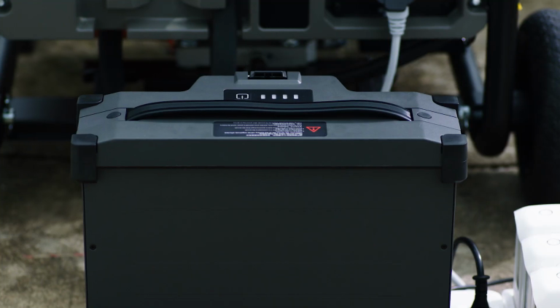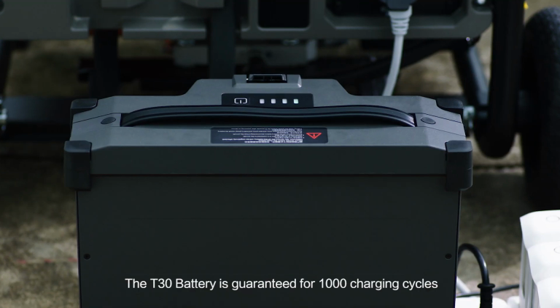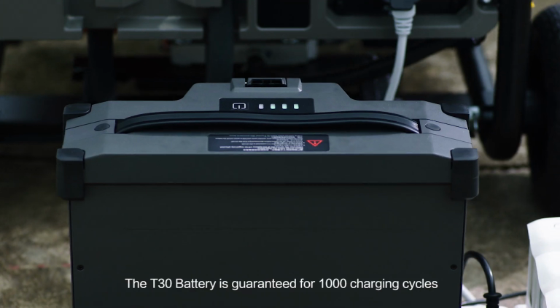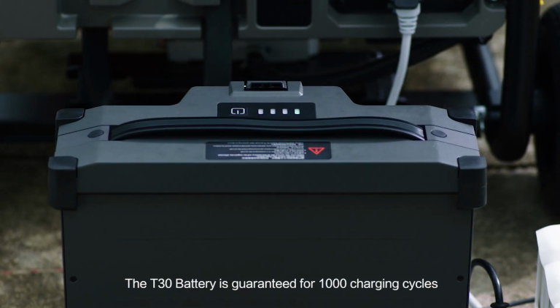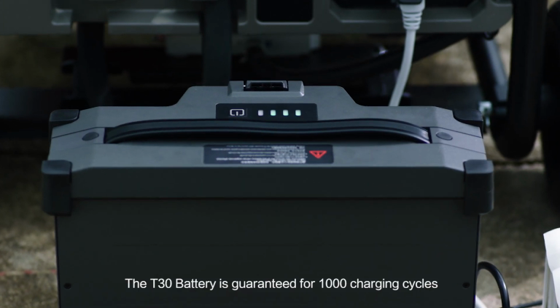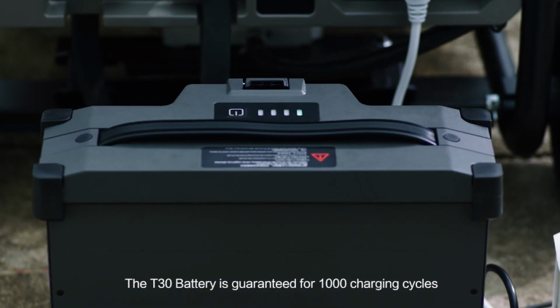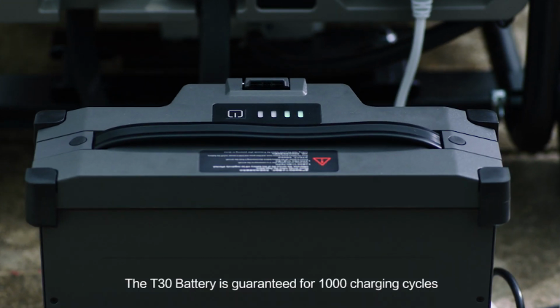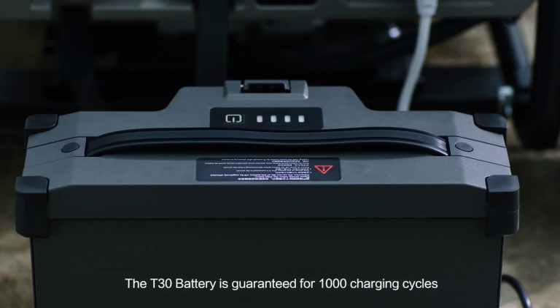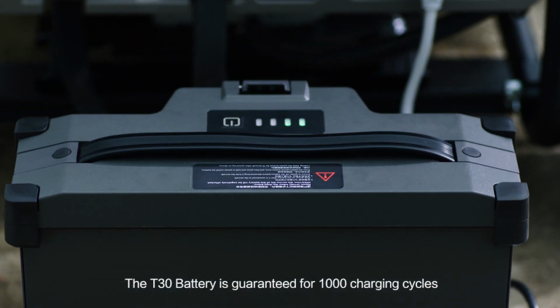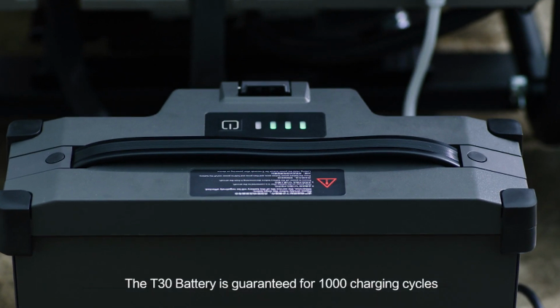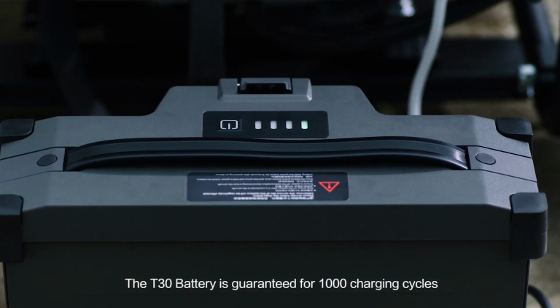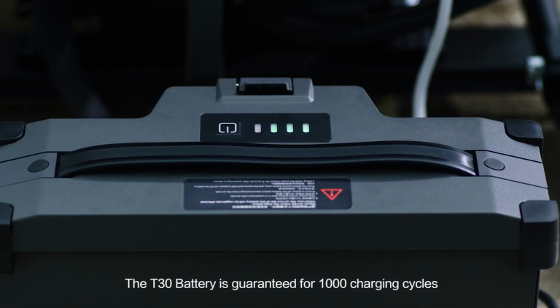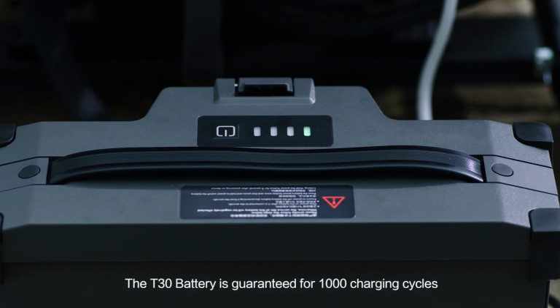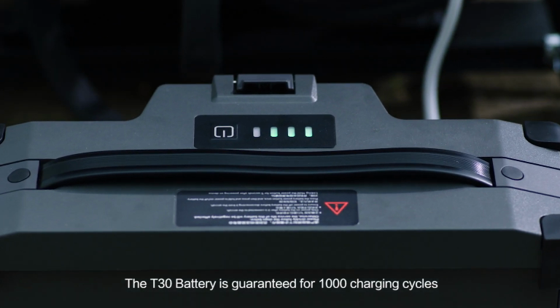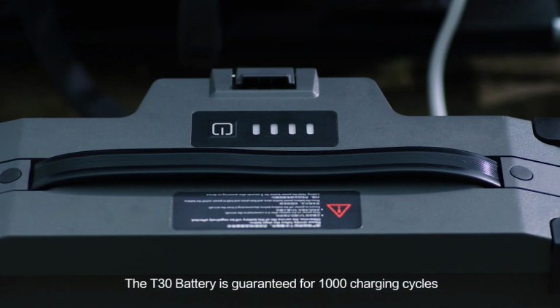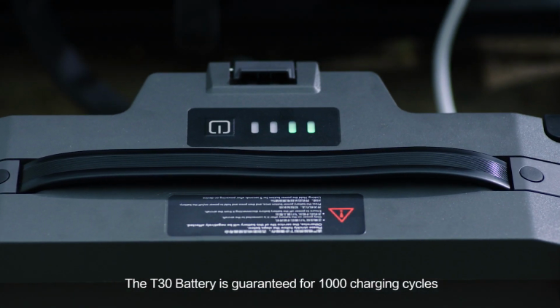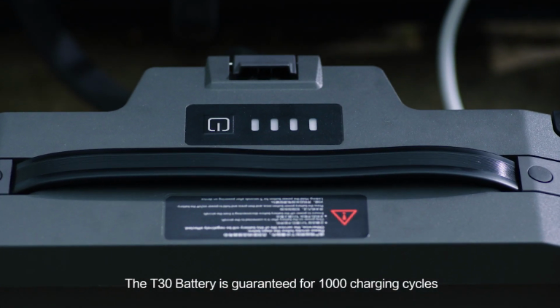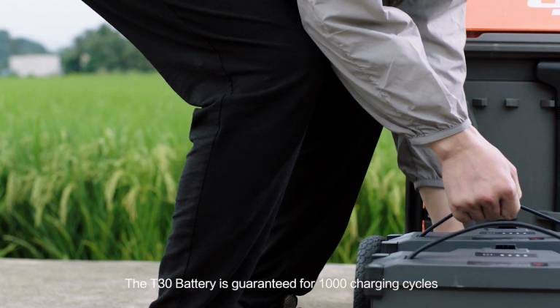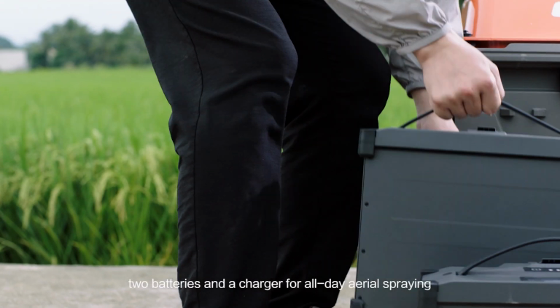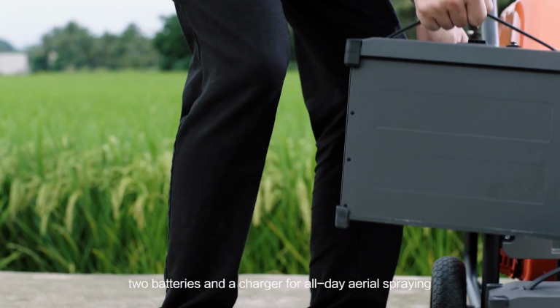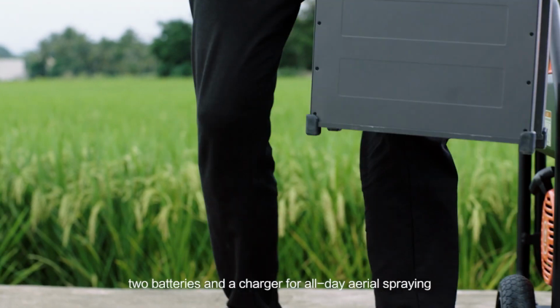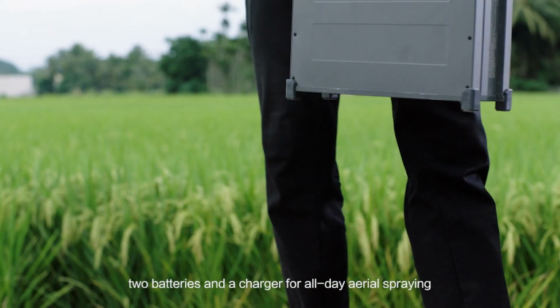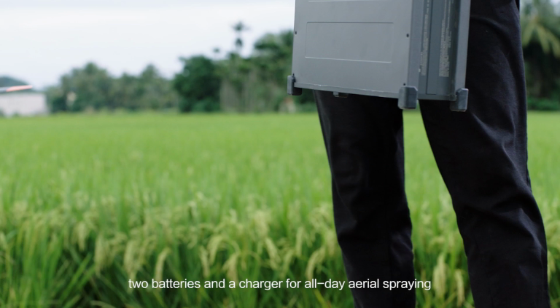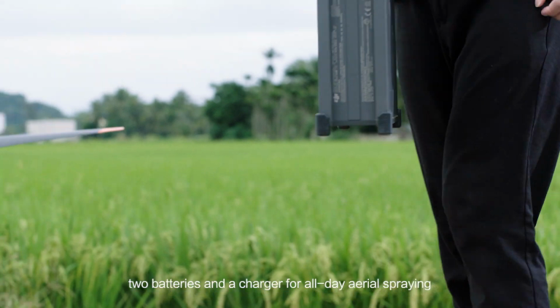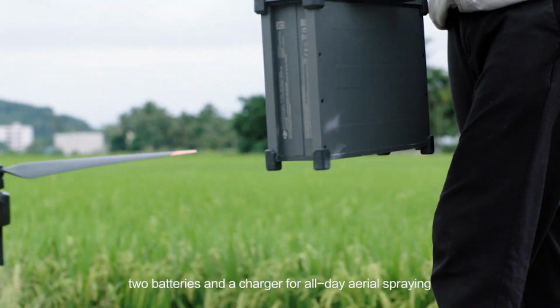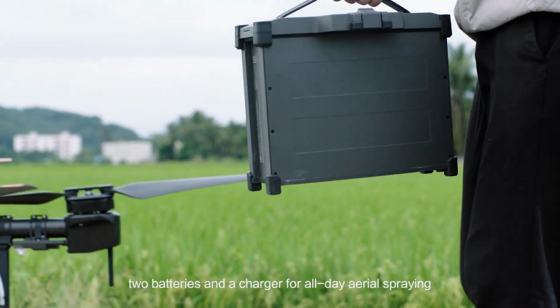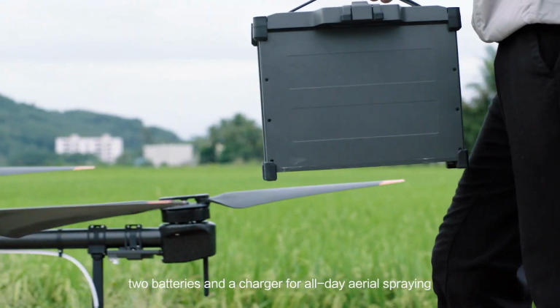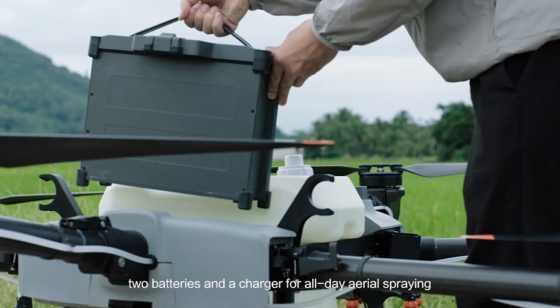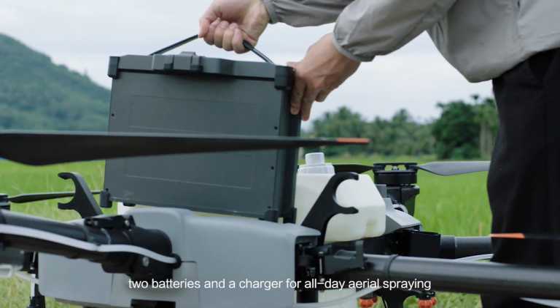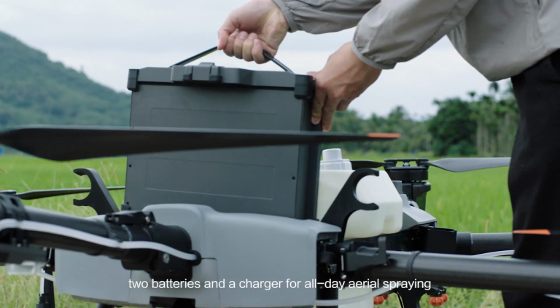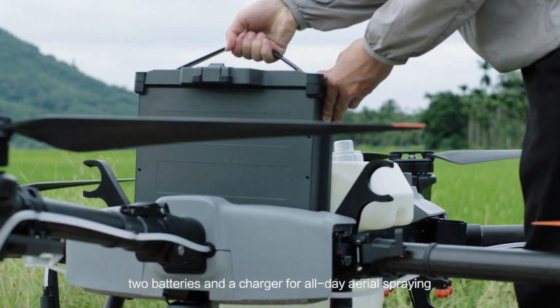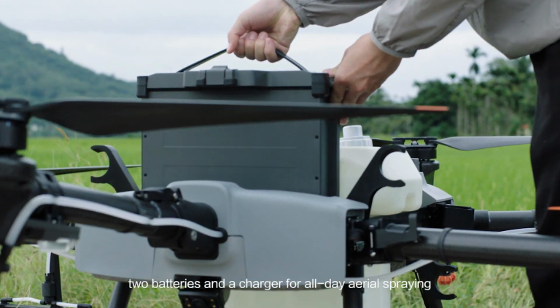The T30 battery is guaranteed for 1,000 charging cycles. Two batteries and a charger support all-day aerial spraying.